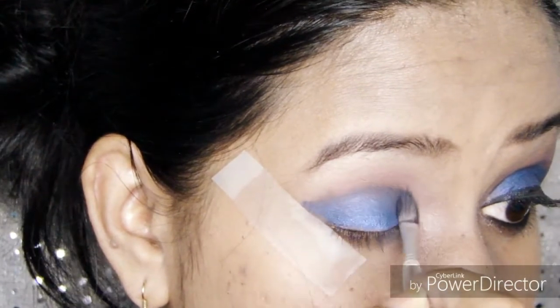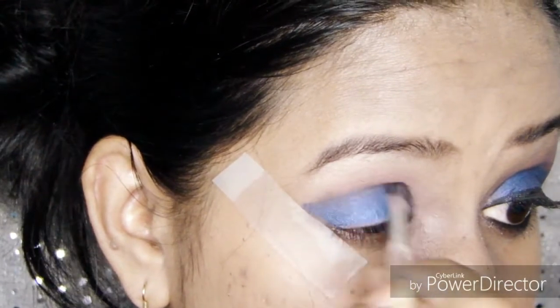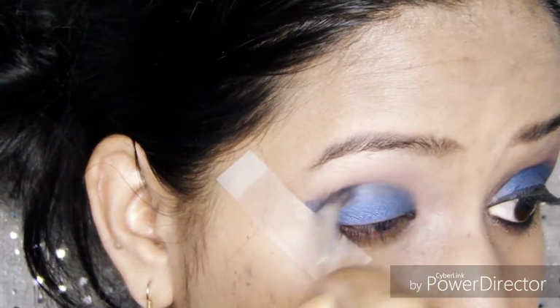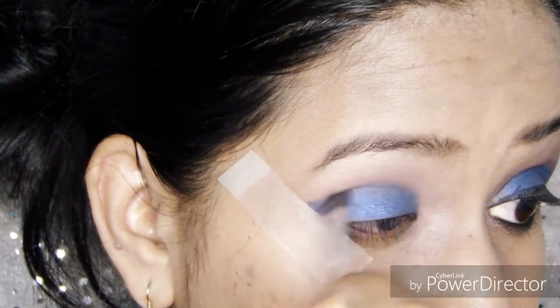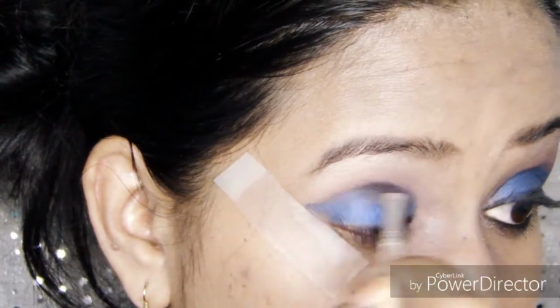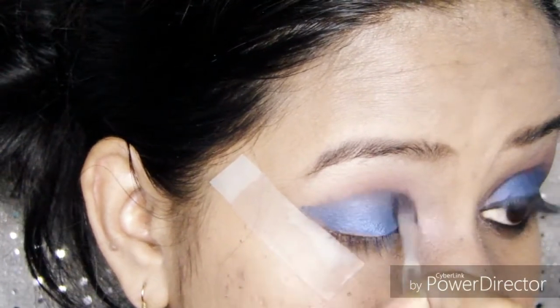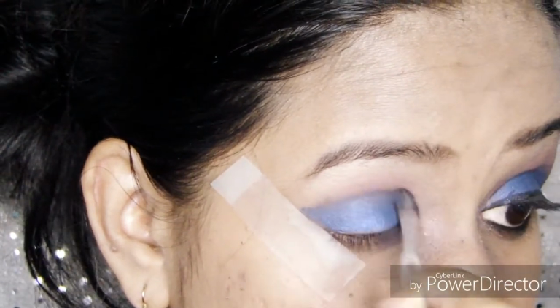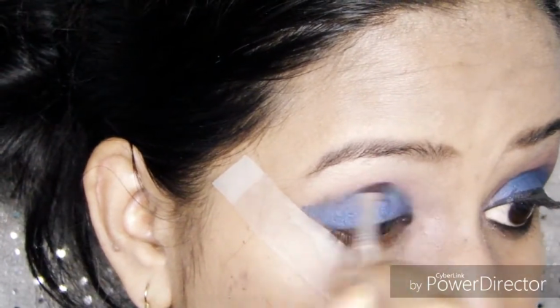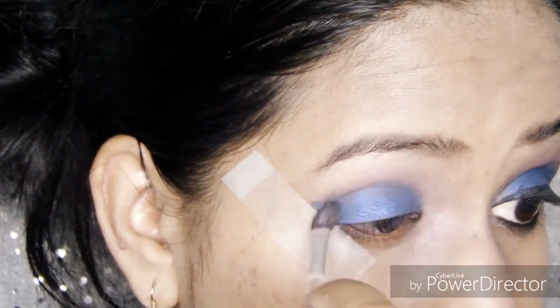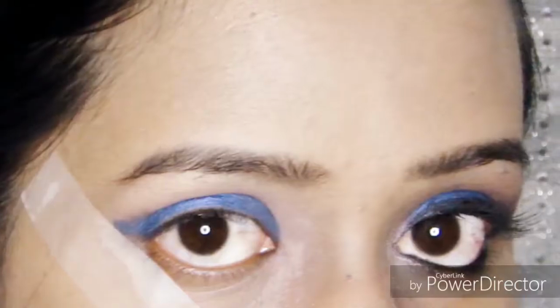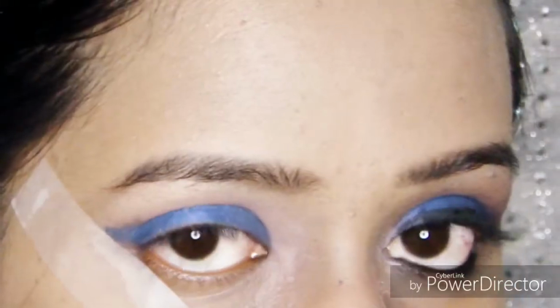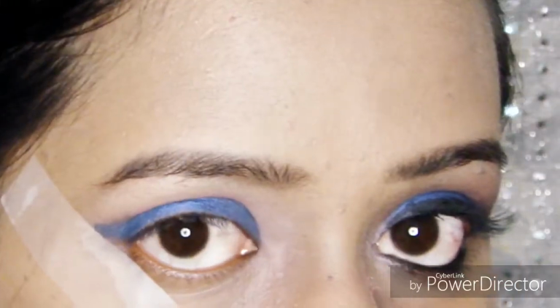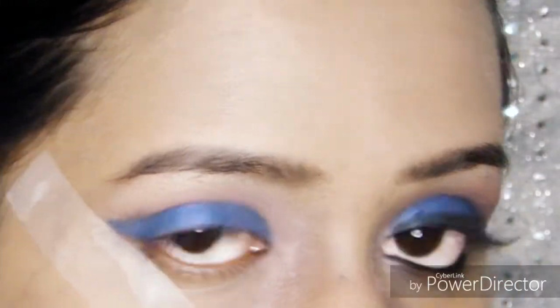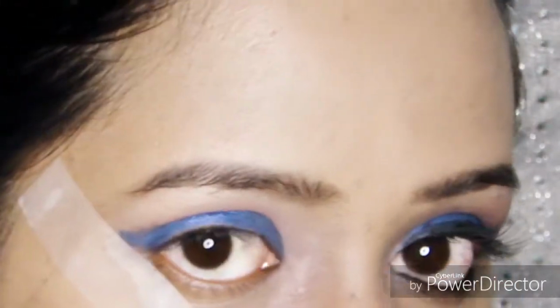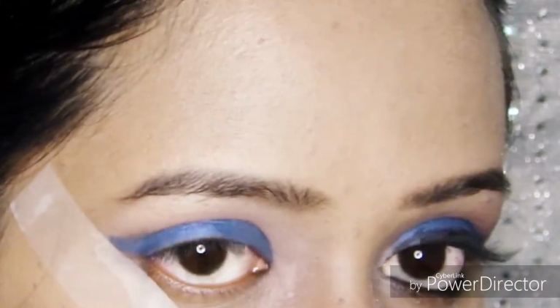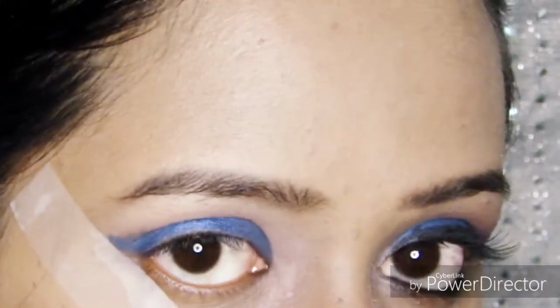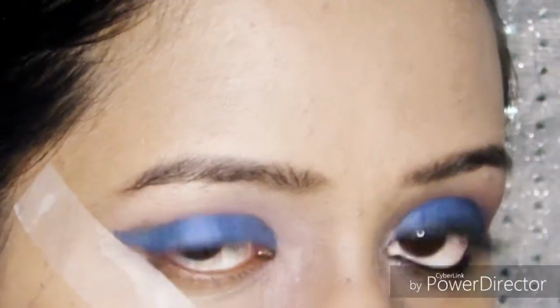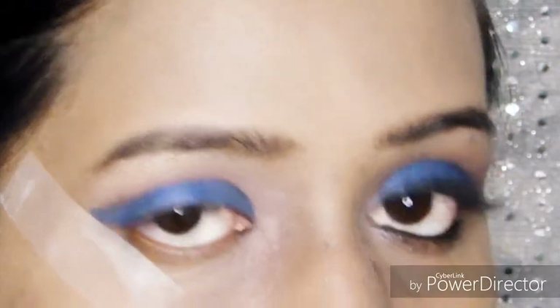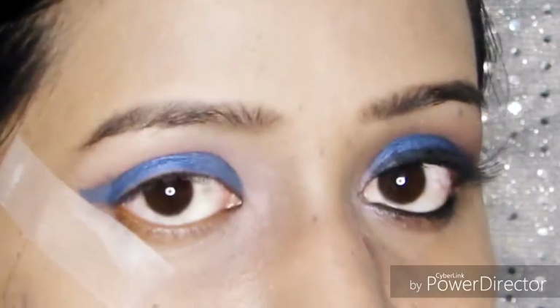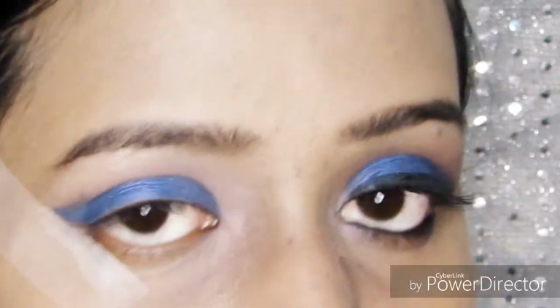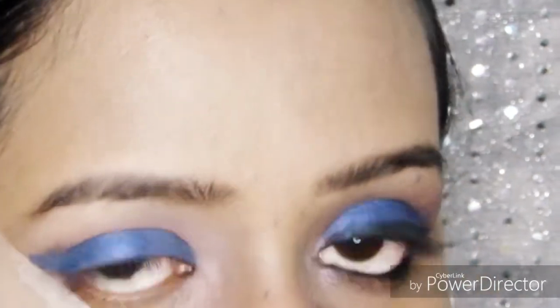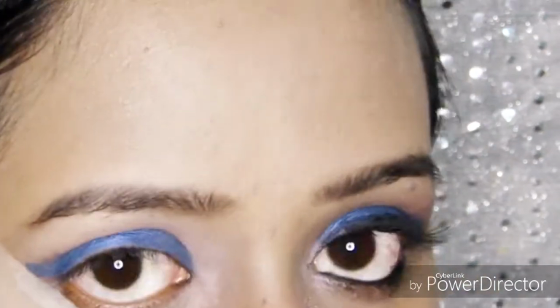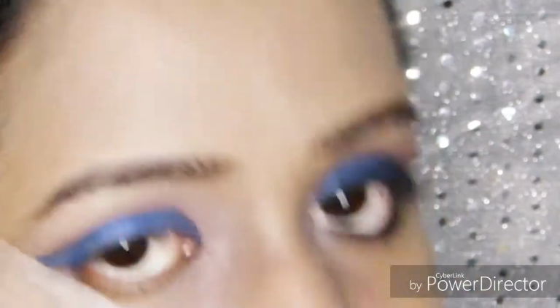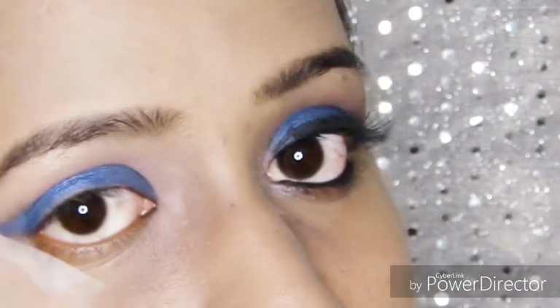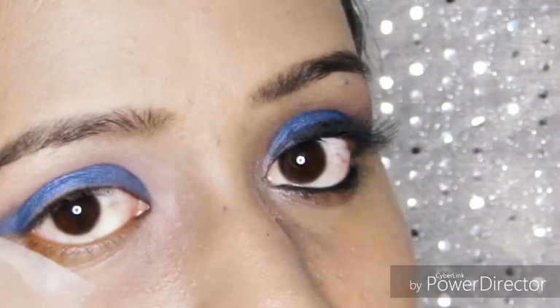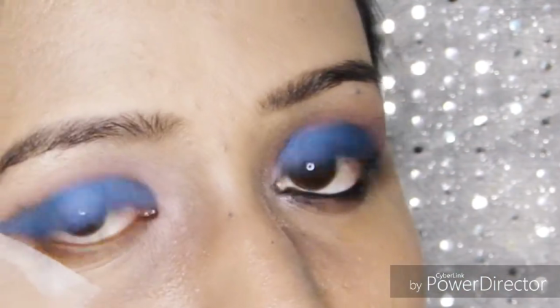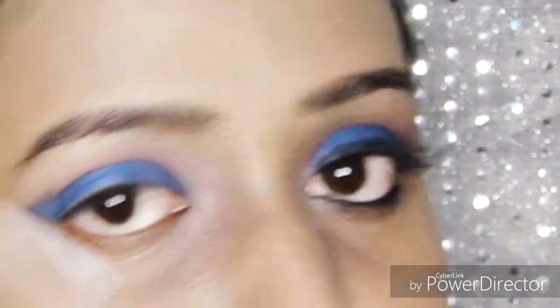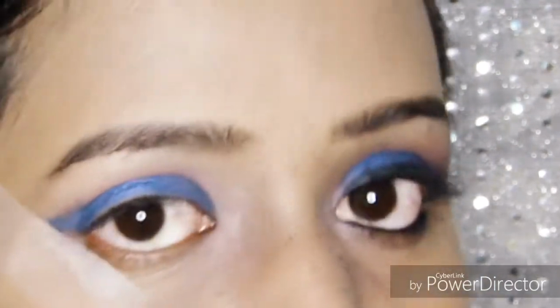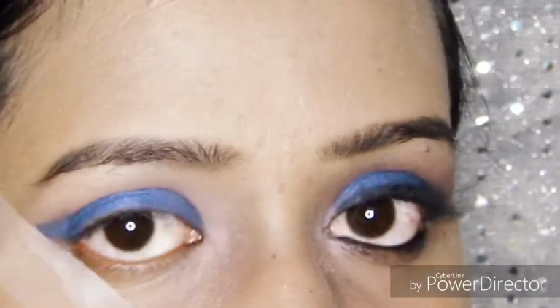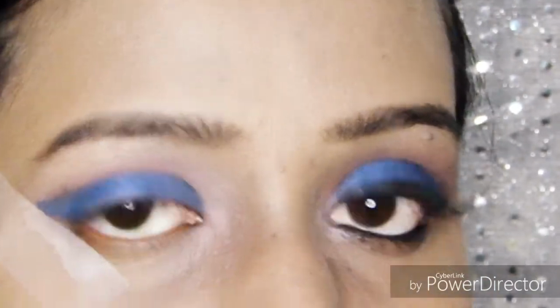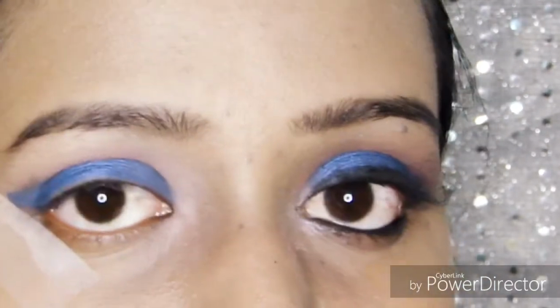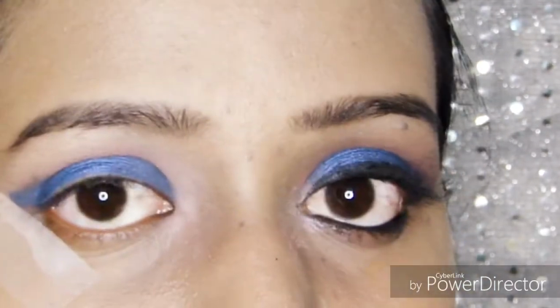Now I'm going to apply my eyeliner and keep false lashes, so I'll show you guys how it looks once I finish.